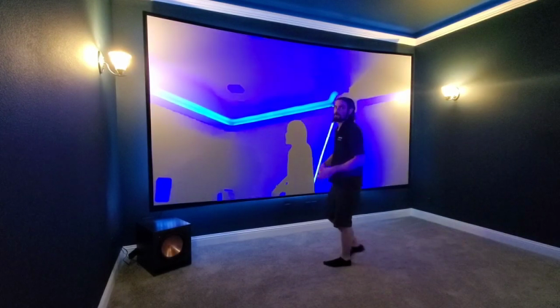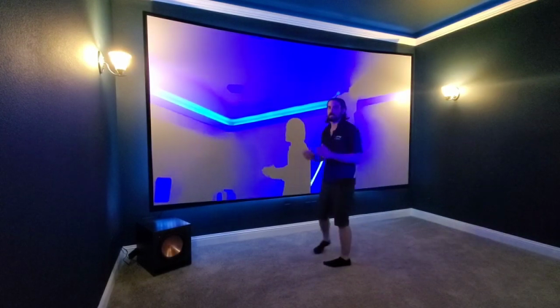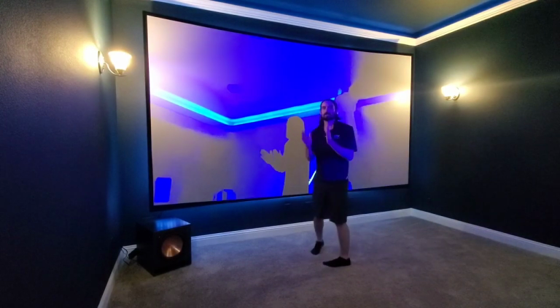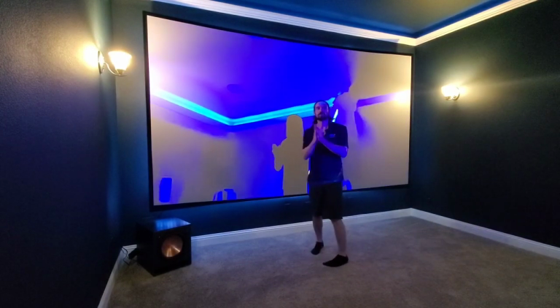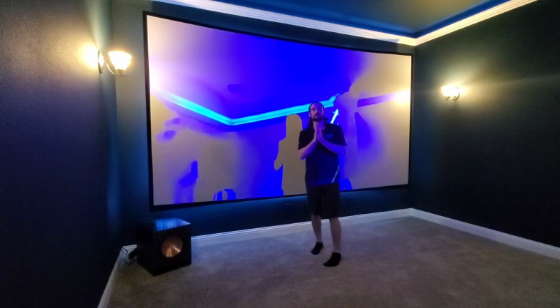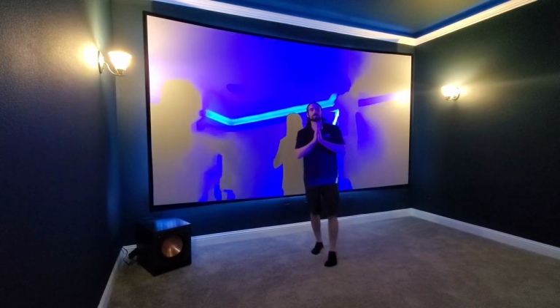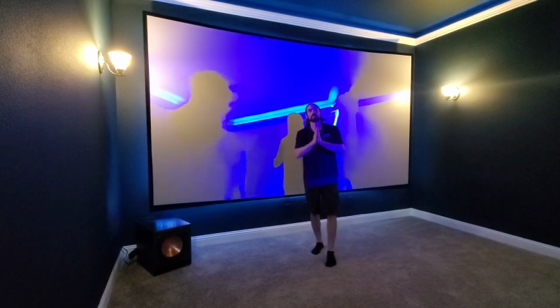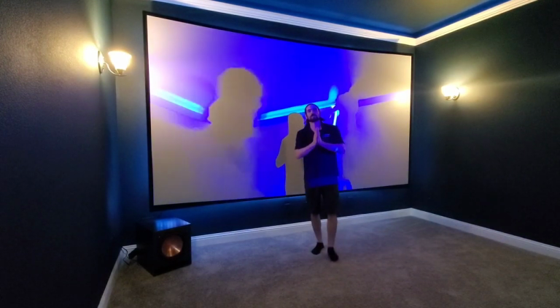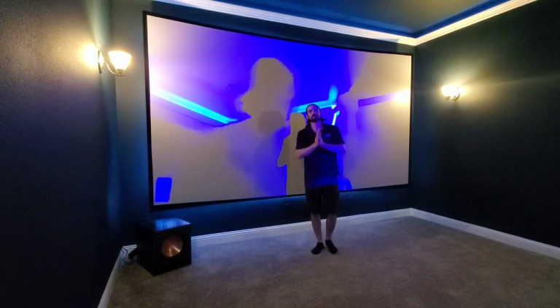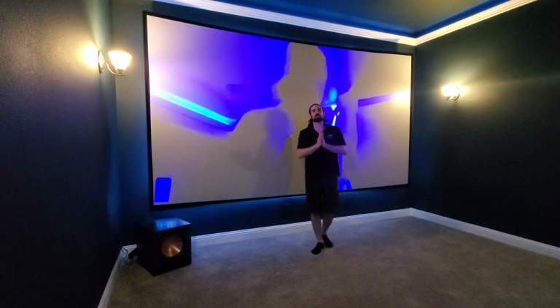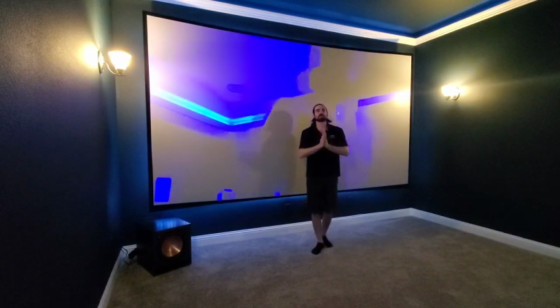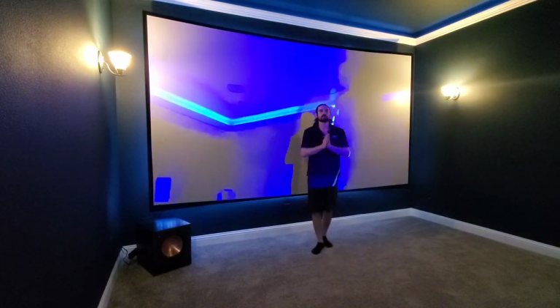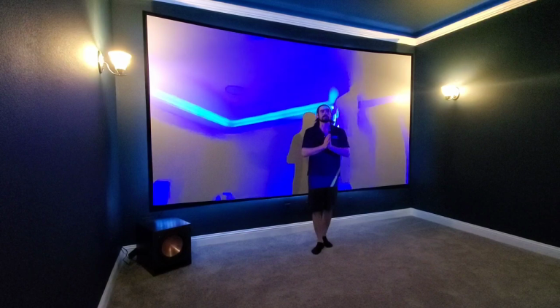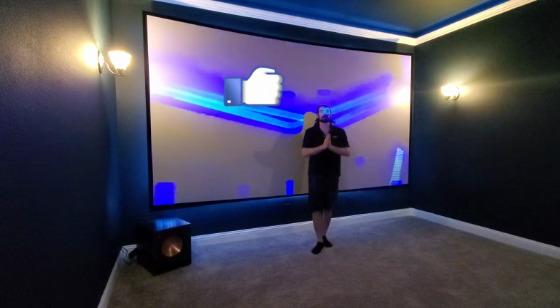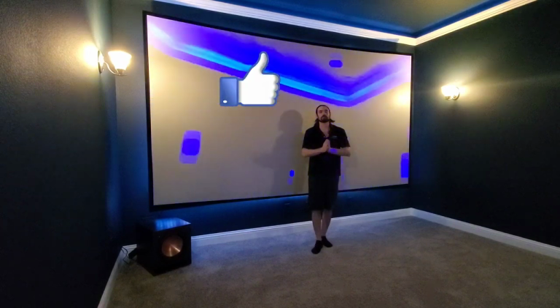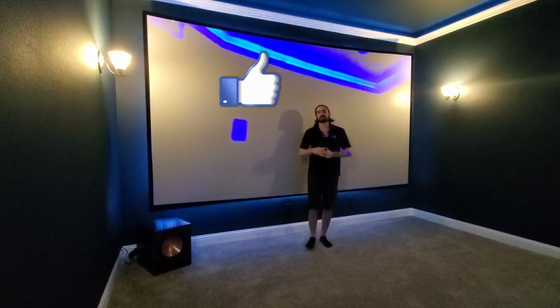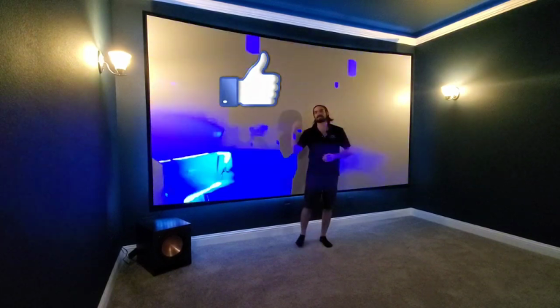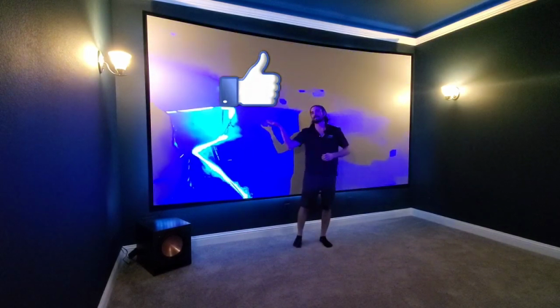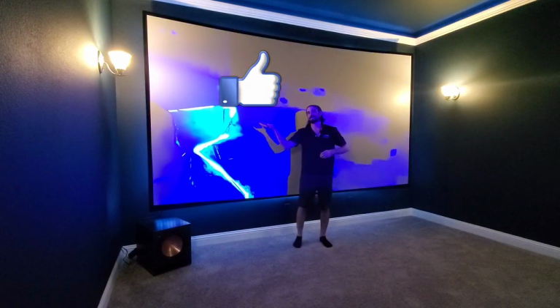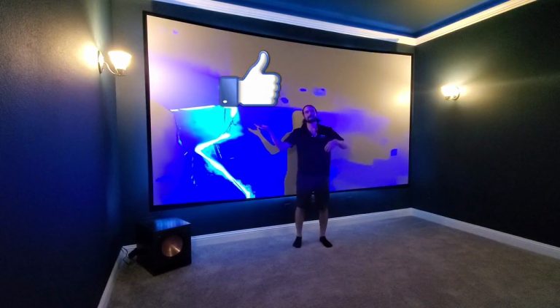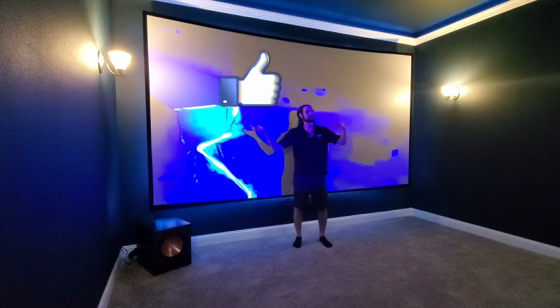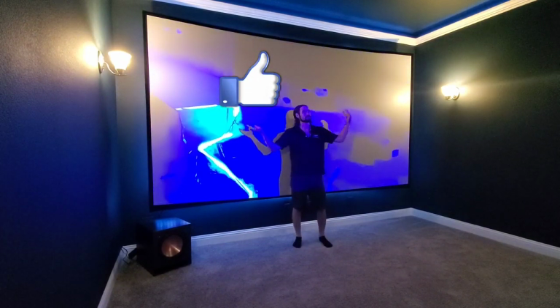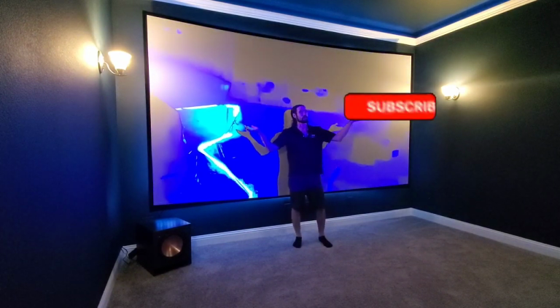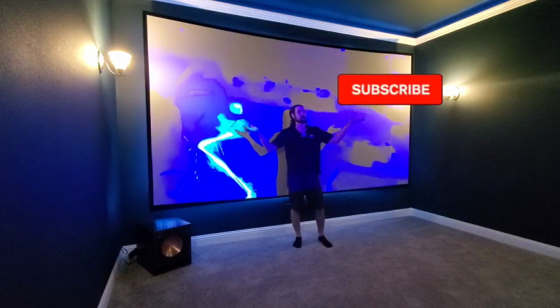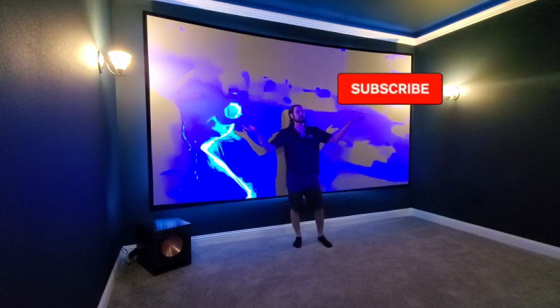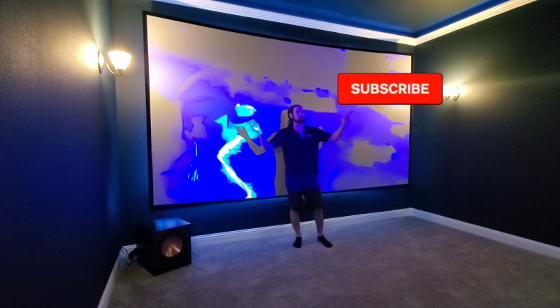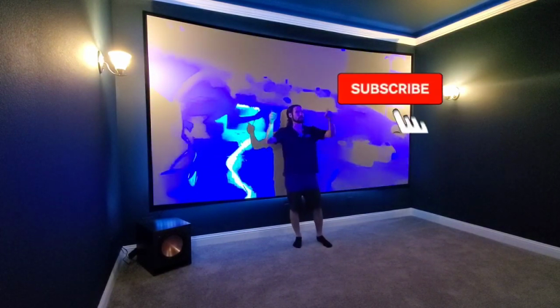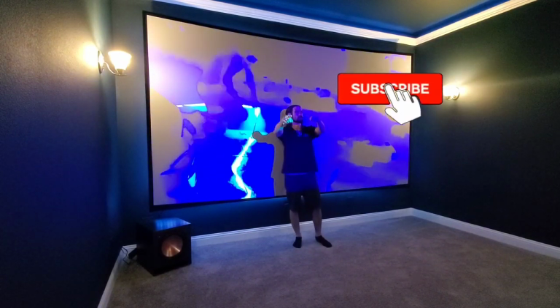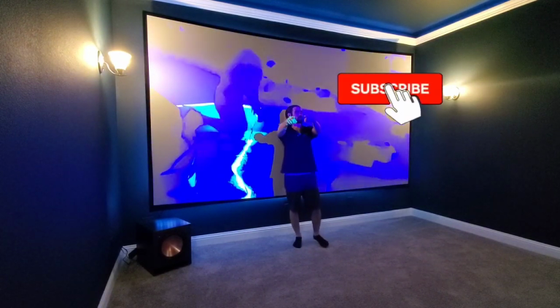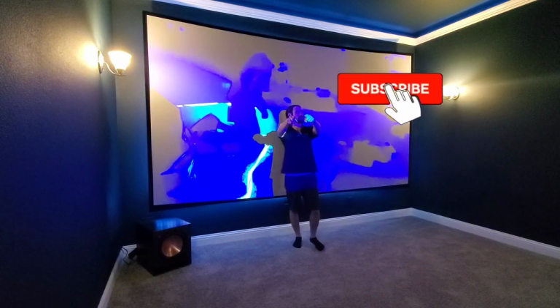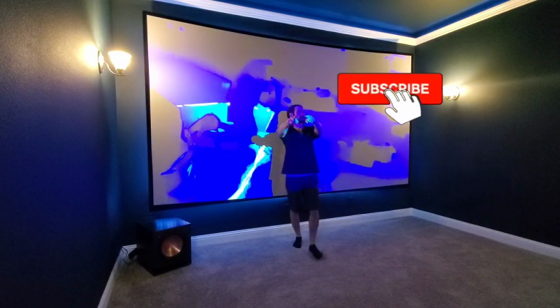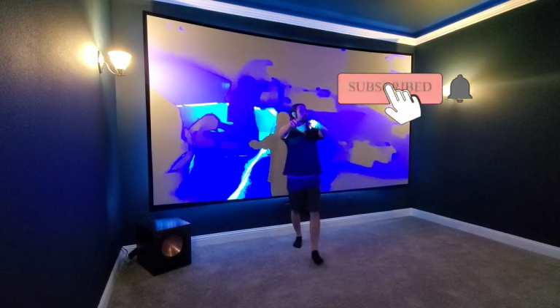Thanks so much for sticking around and watching this one — please like and subscribe, and we will see you on the next one.